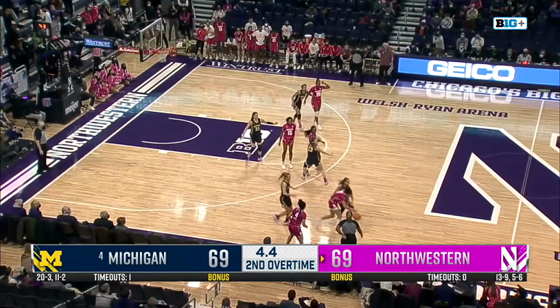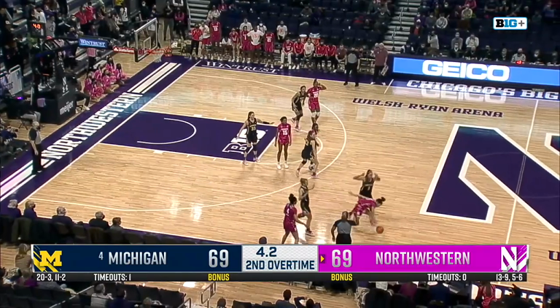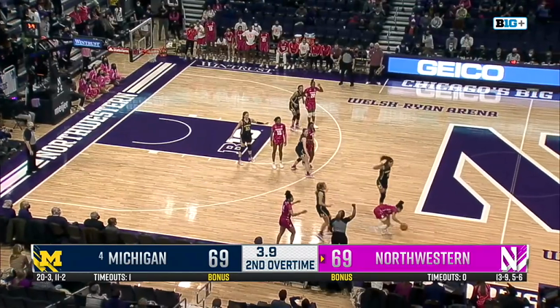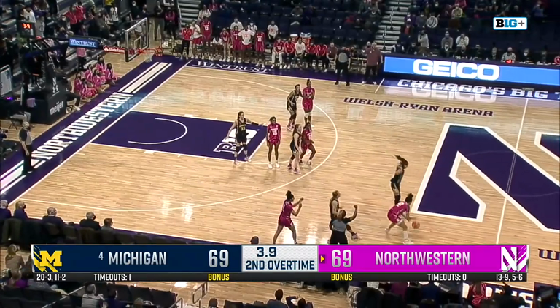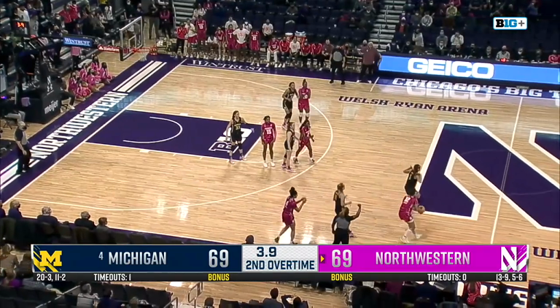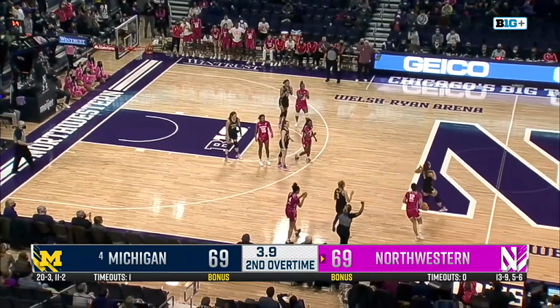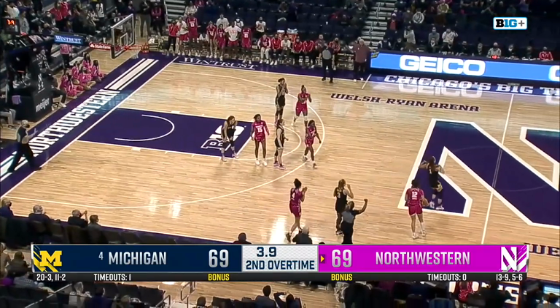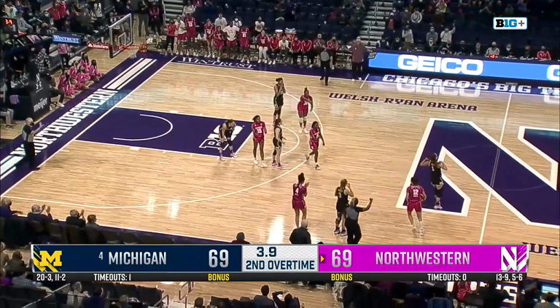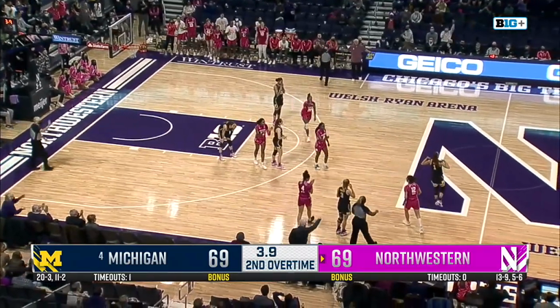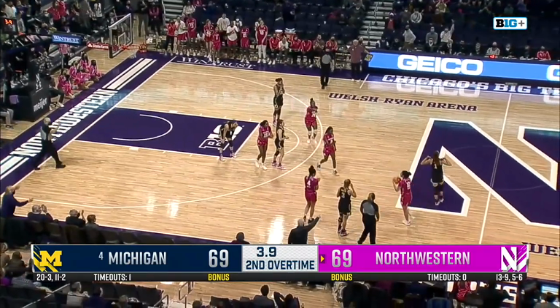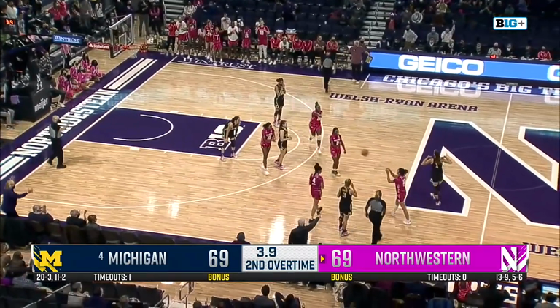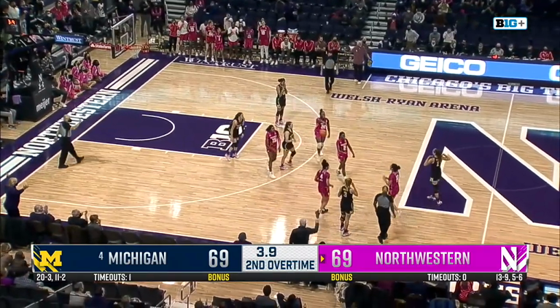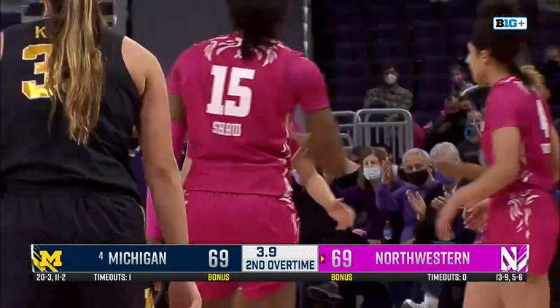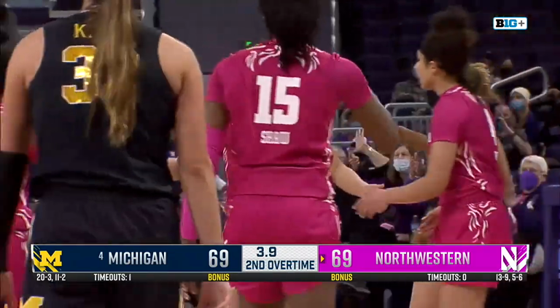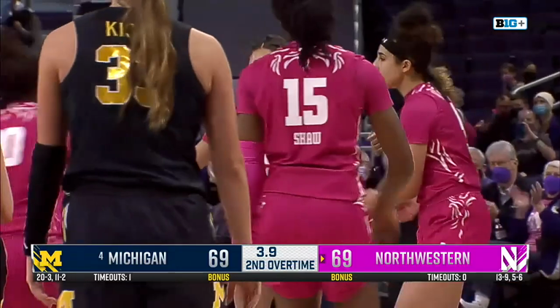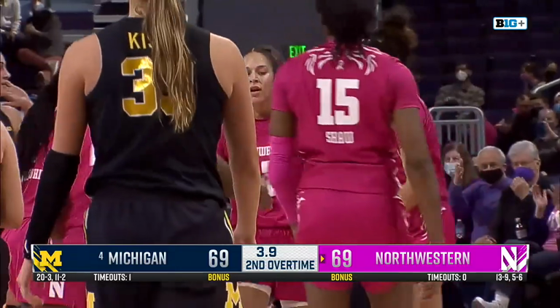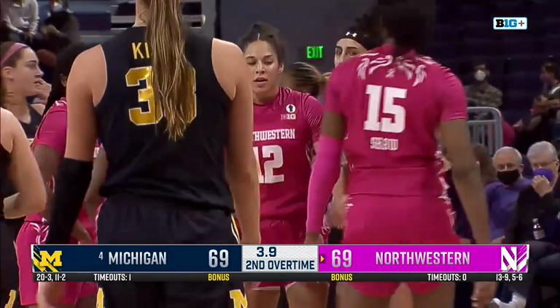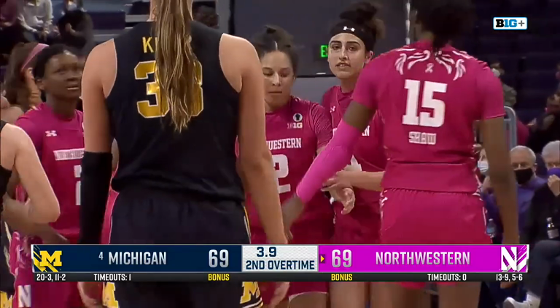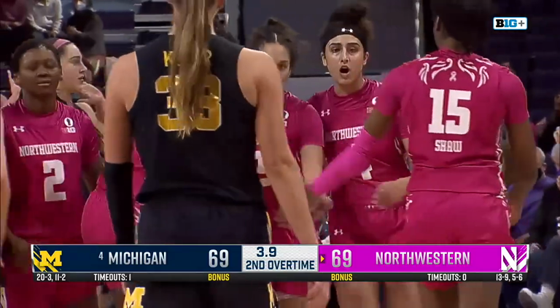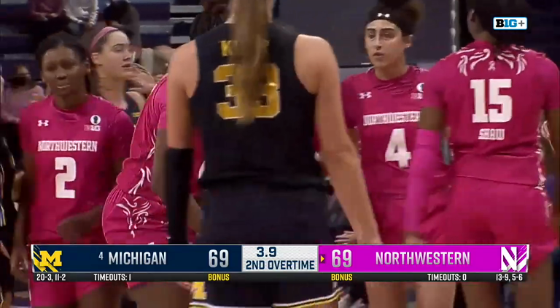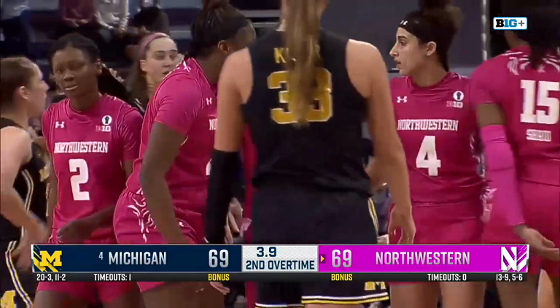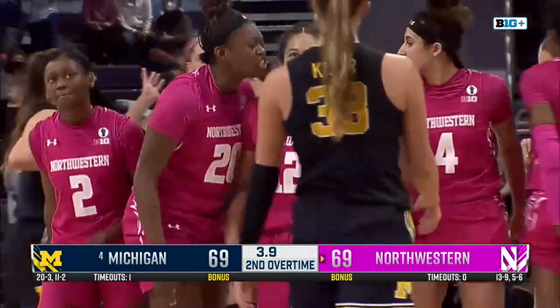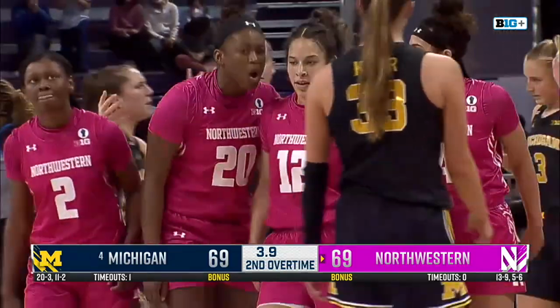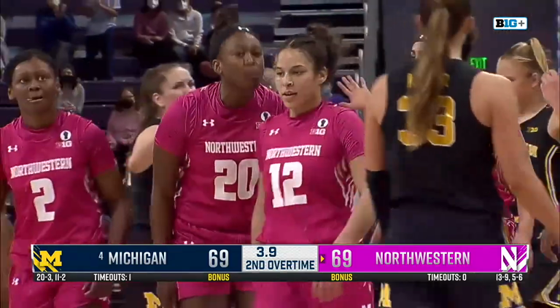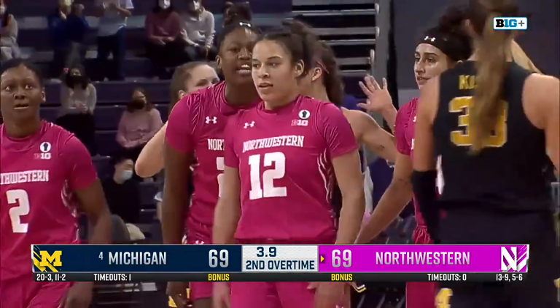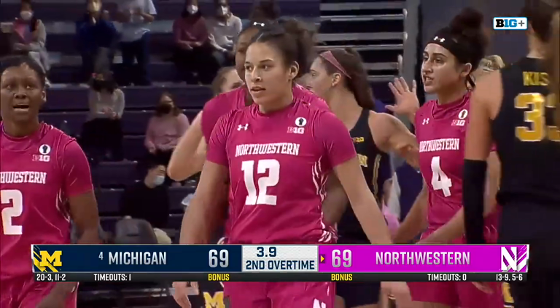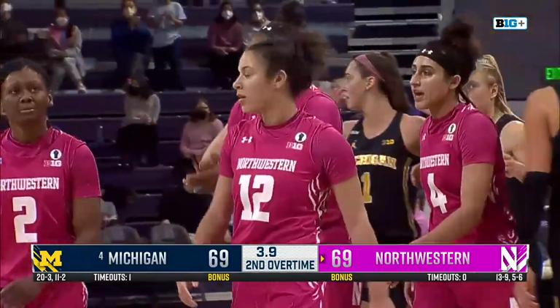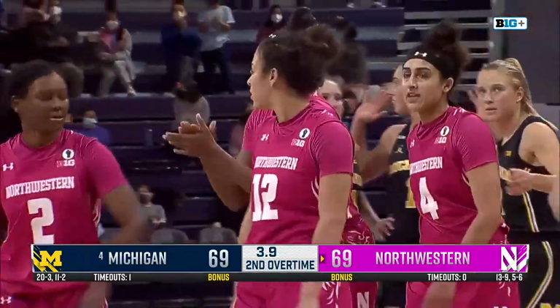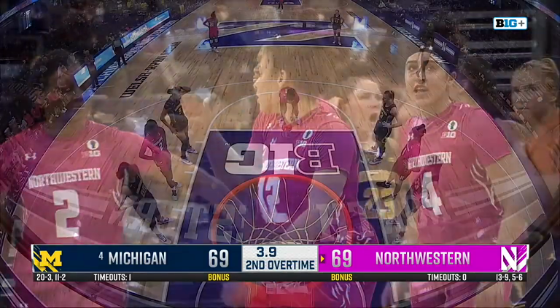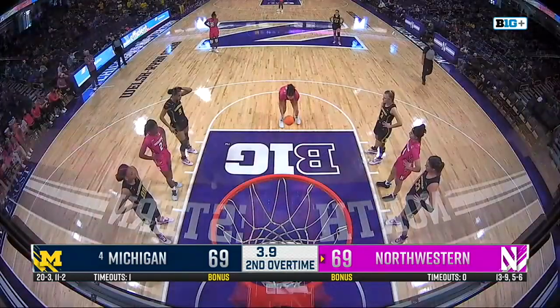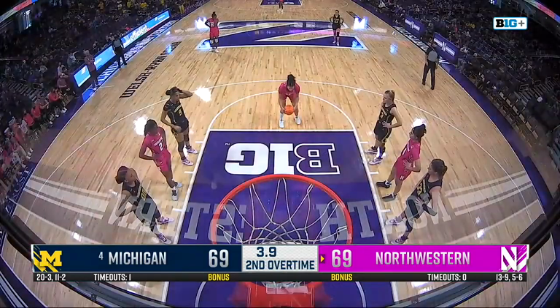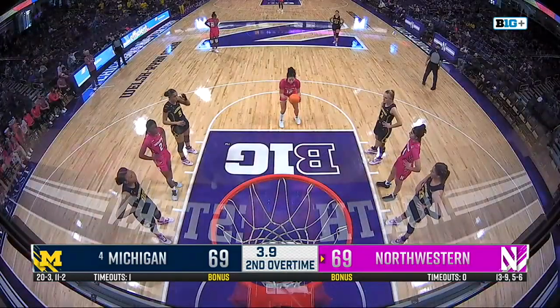Burton drives and draws the foul on Dilk. Unbelievable — and that's five on Amy Dilk. It was not close.